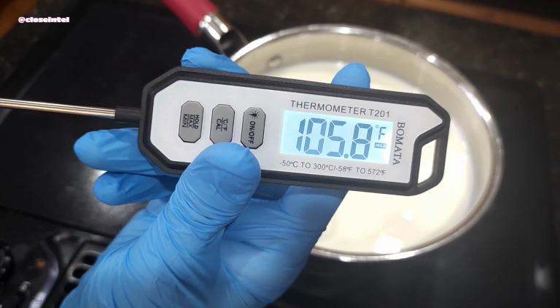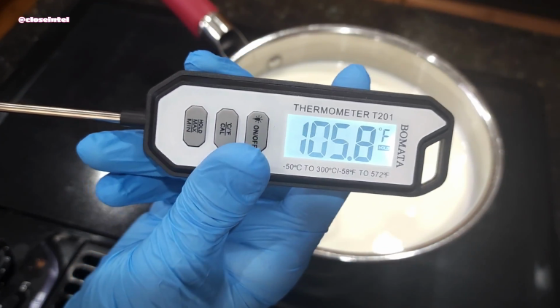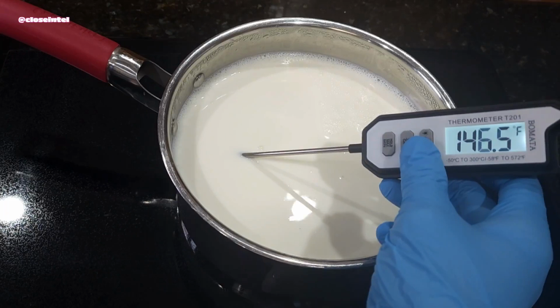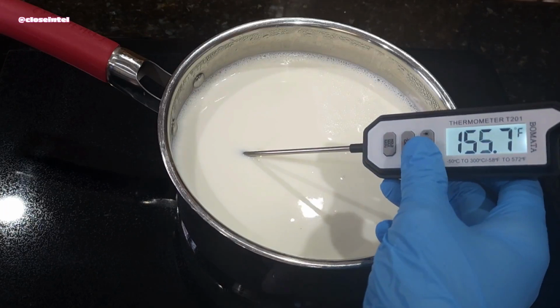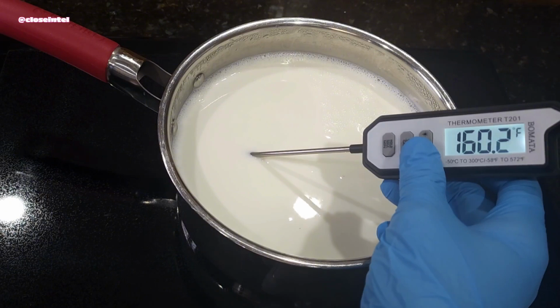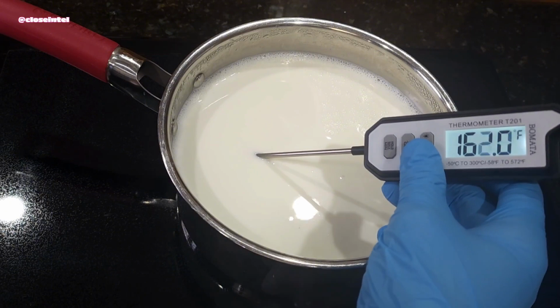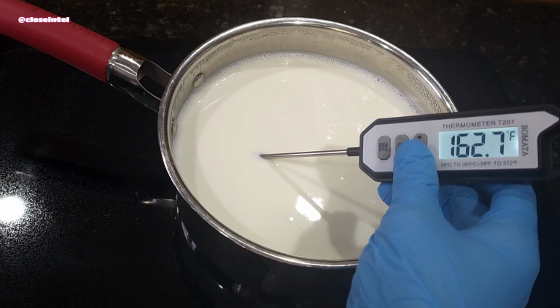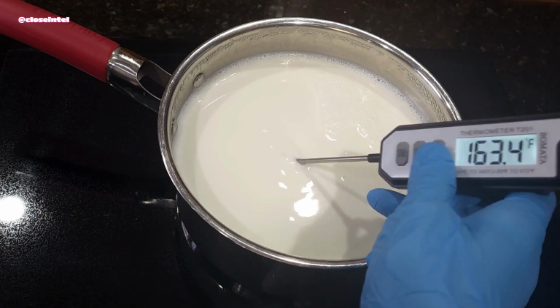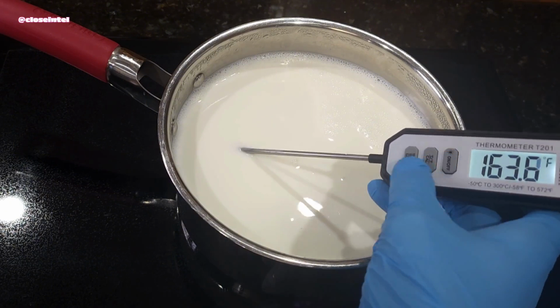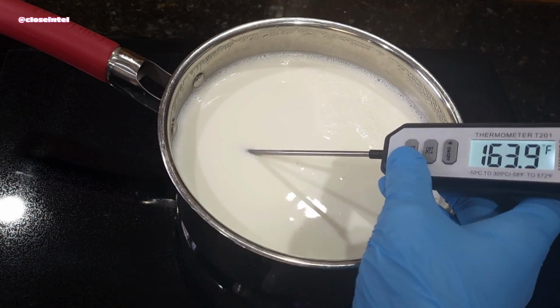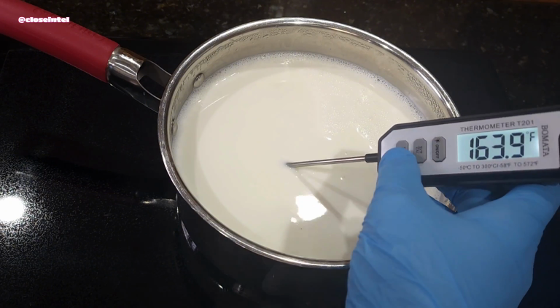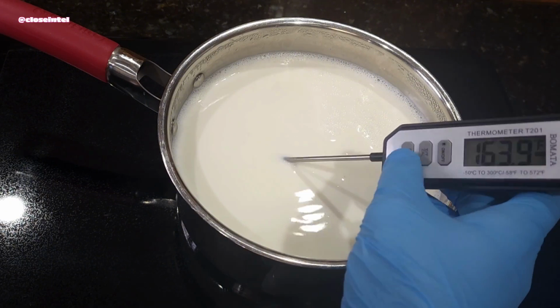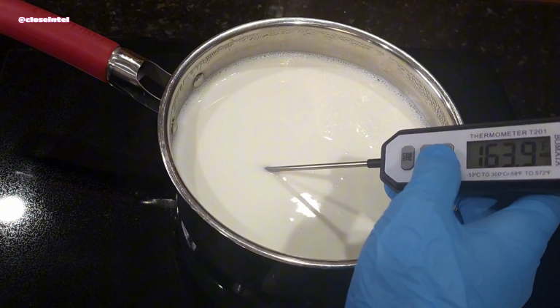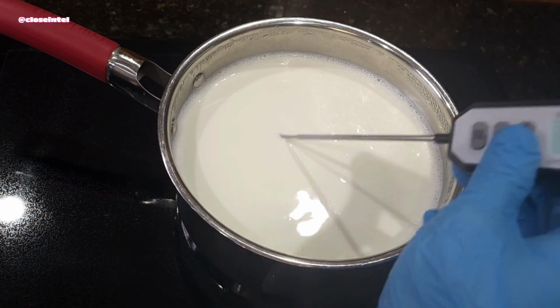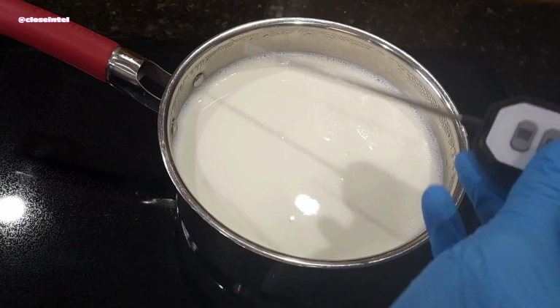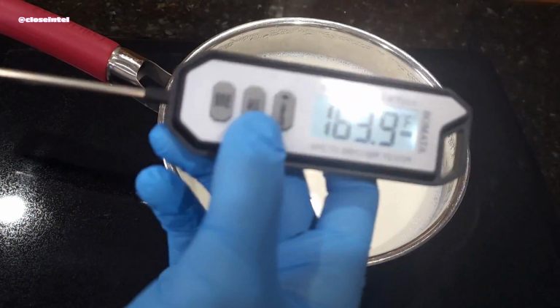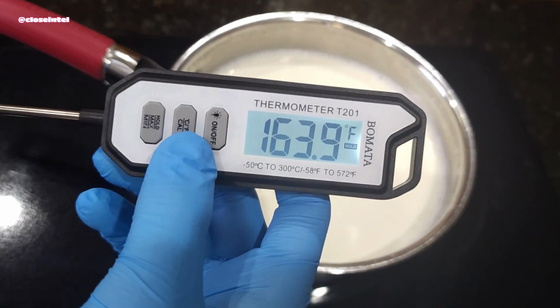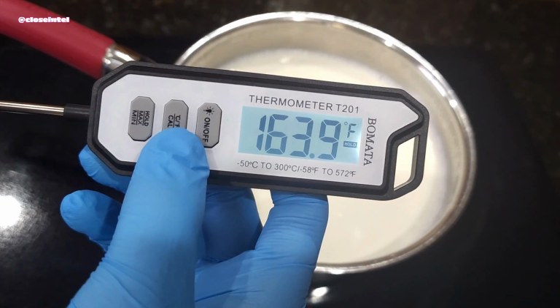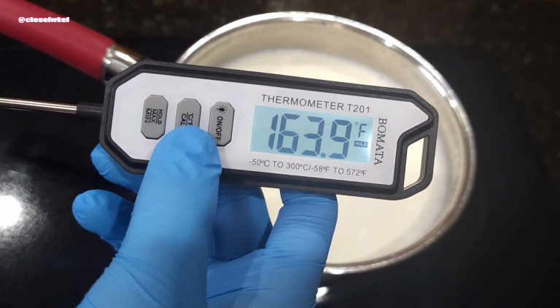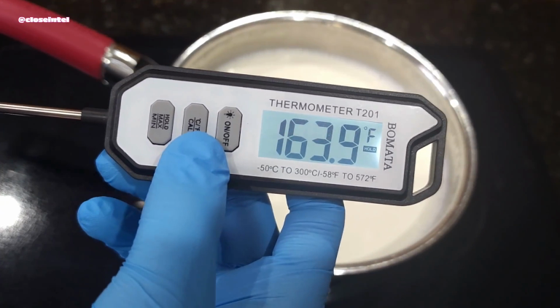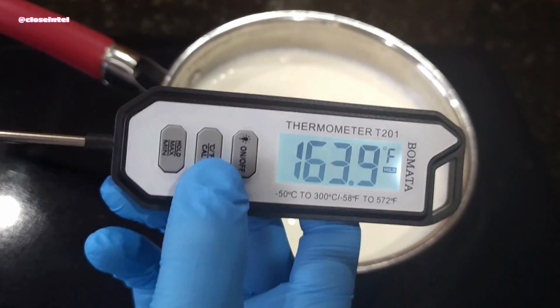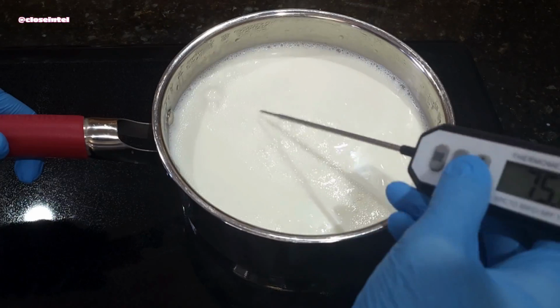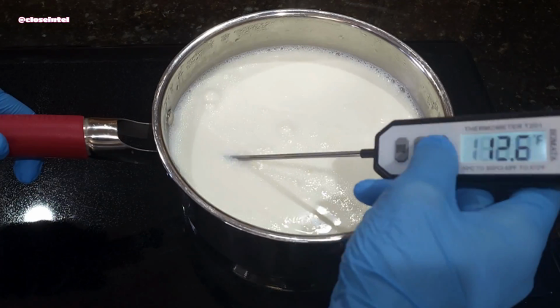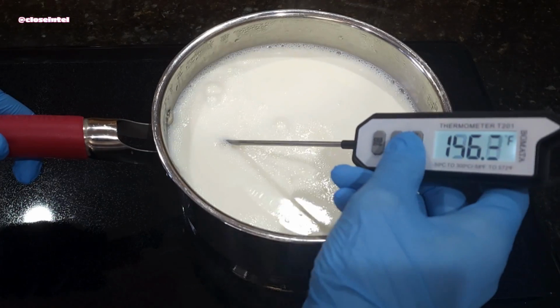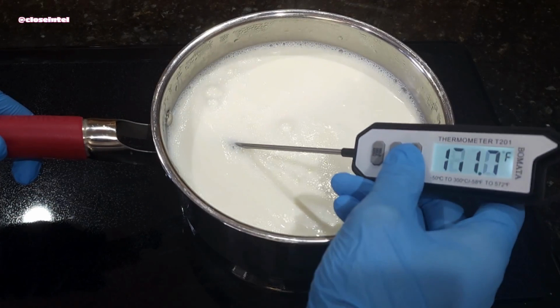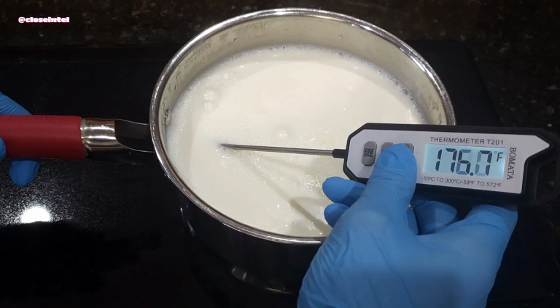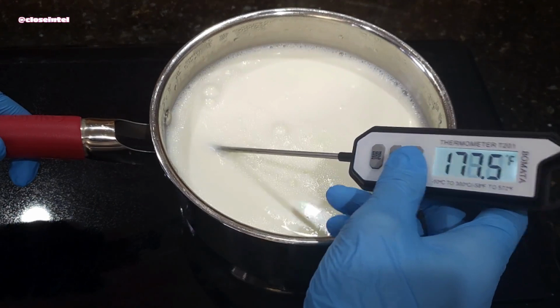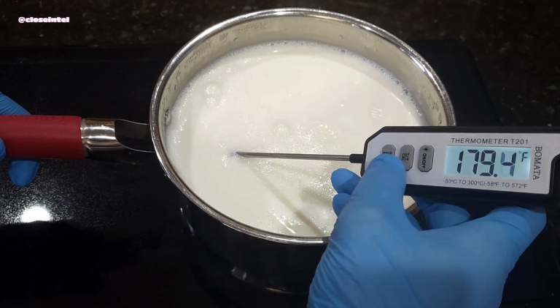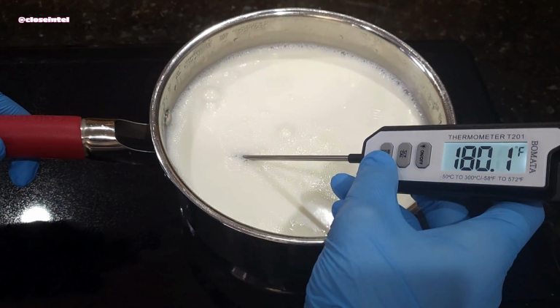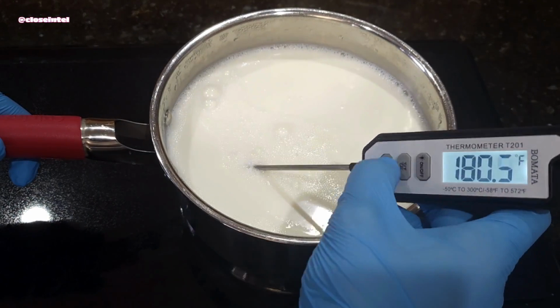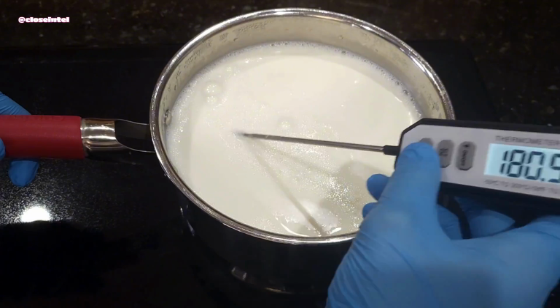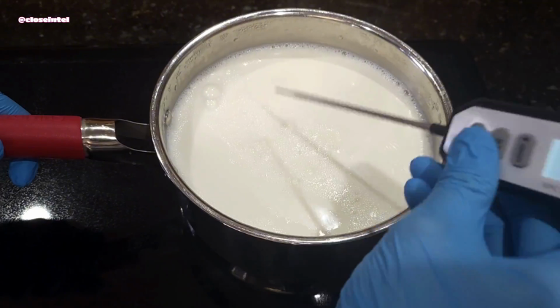This milk is already pasteurized before it goes to the store, but it's always good to be safe when making yogurt so any unwanted bacteria doesn't form.